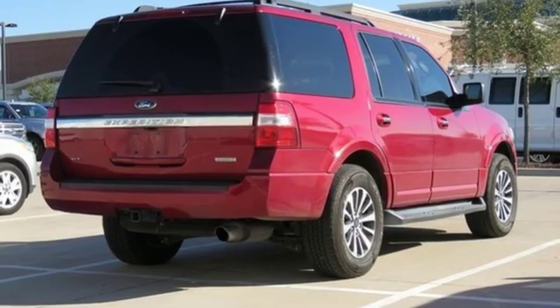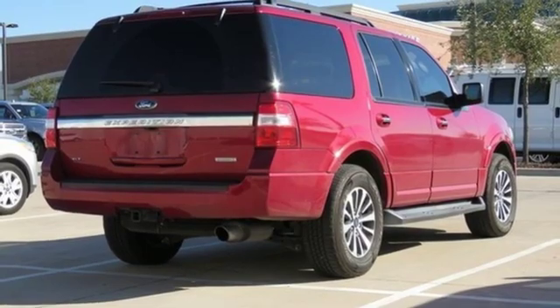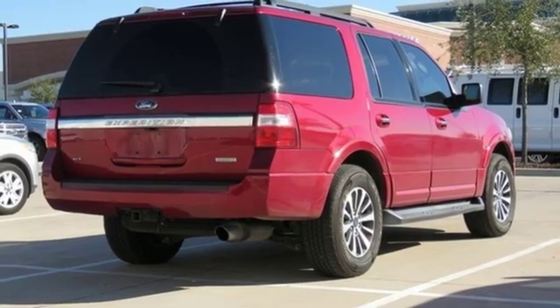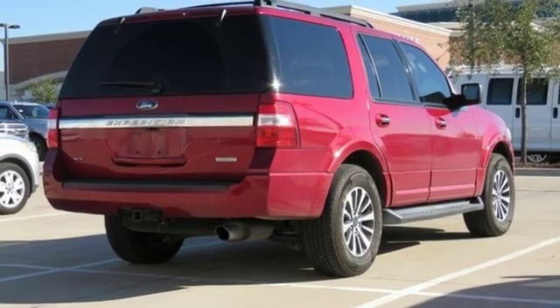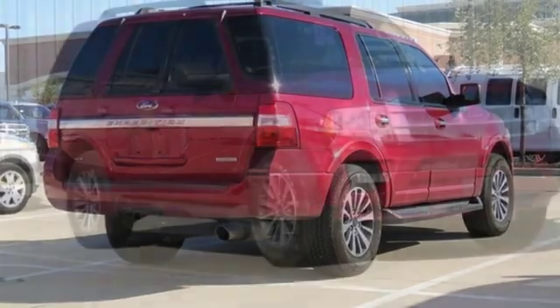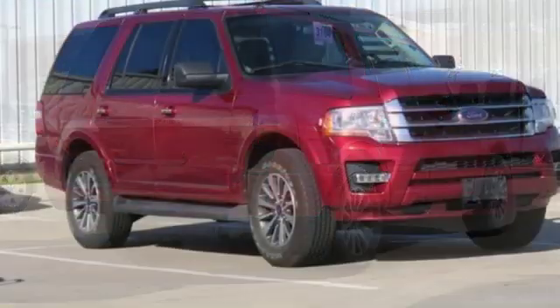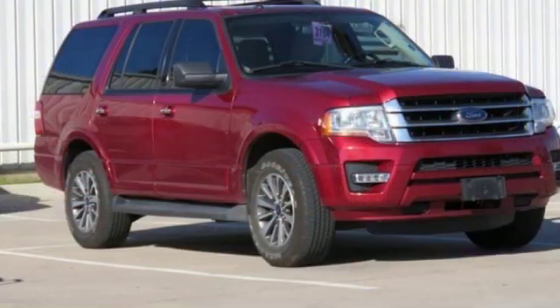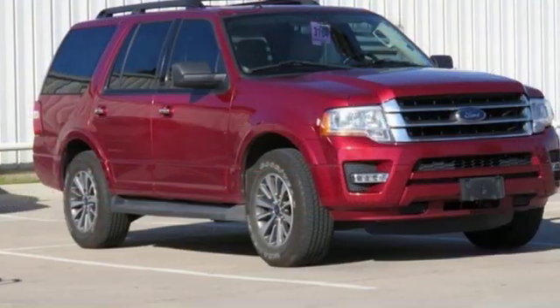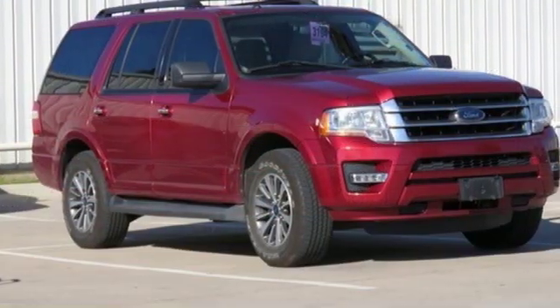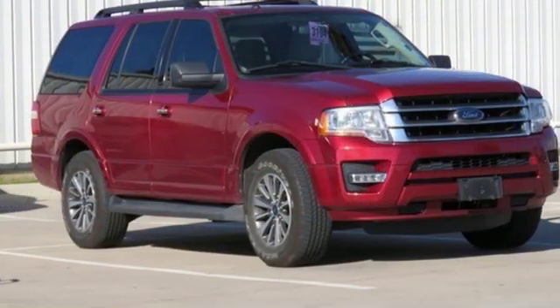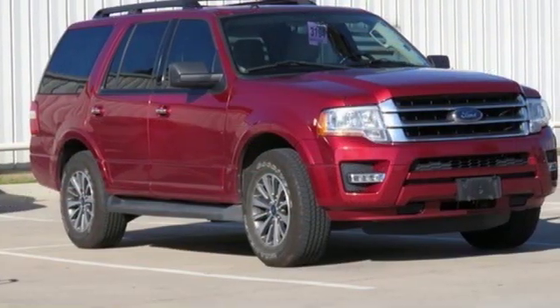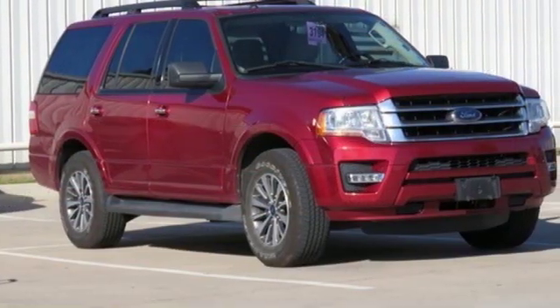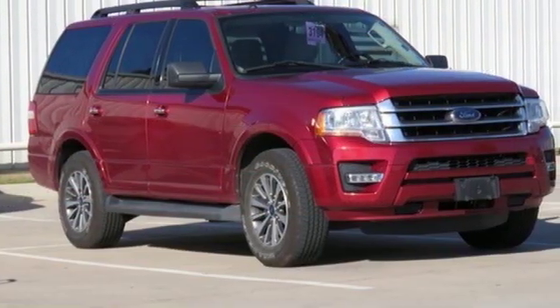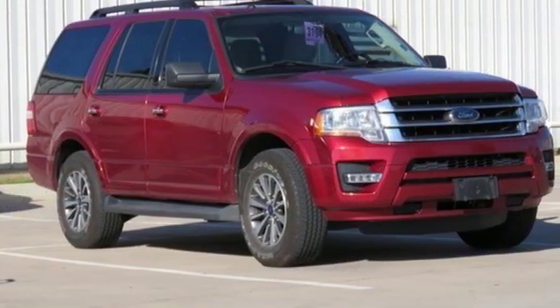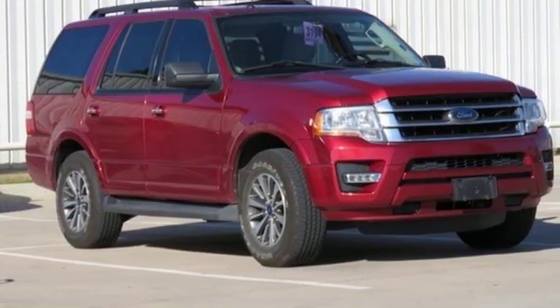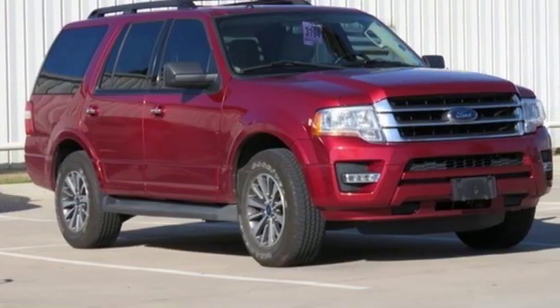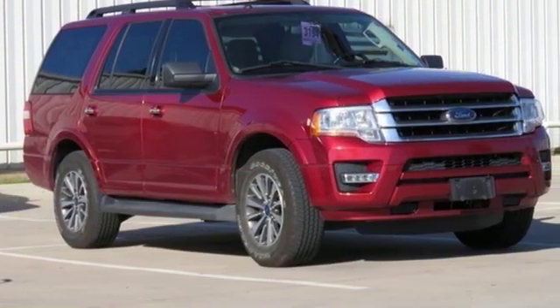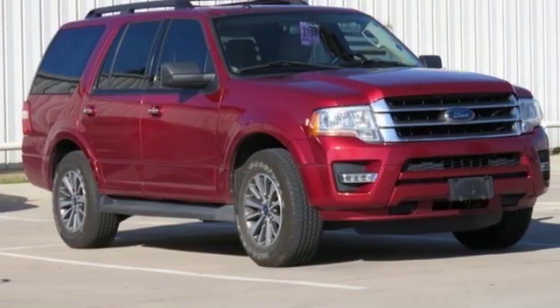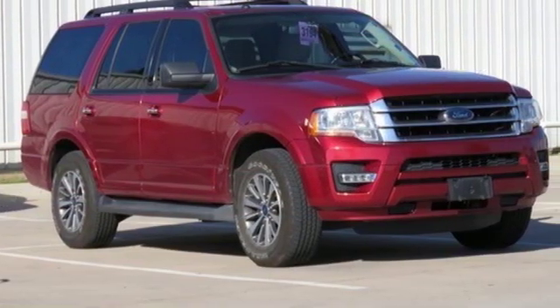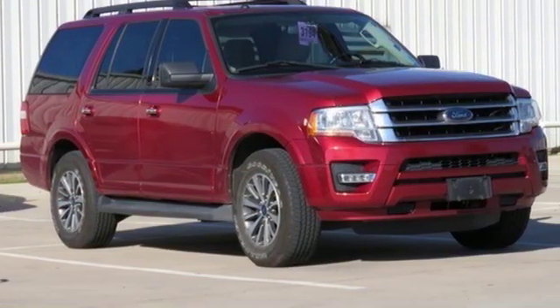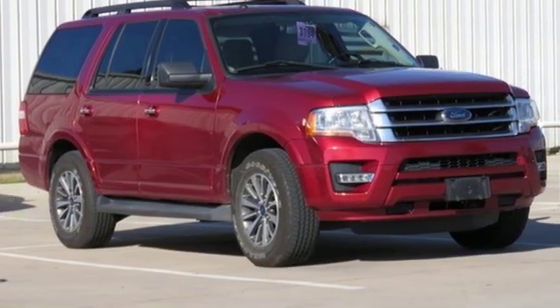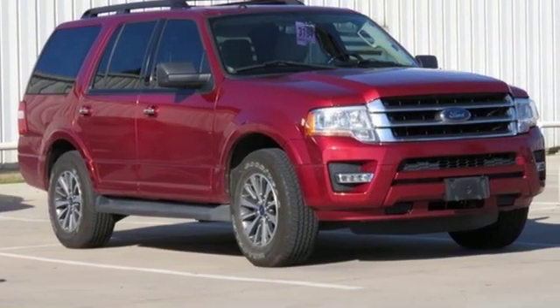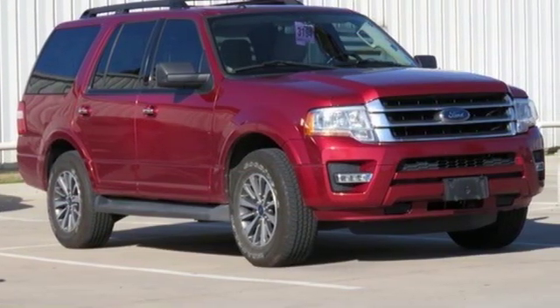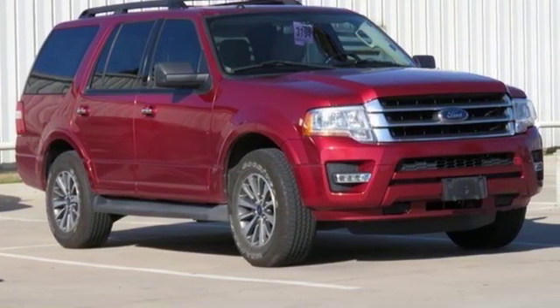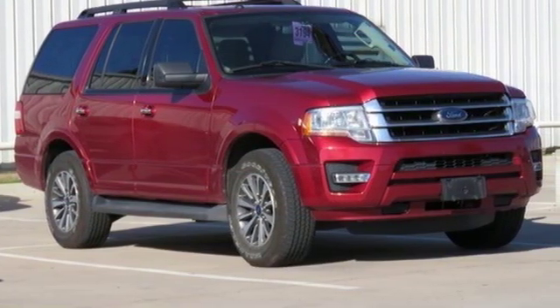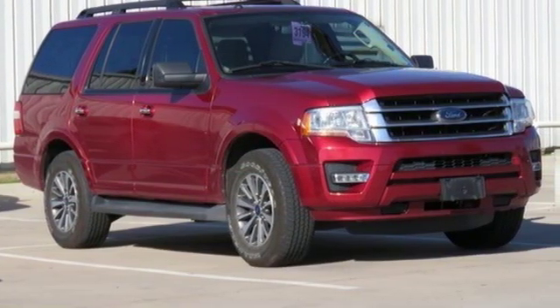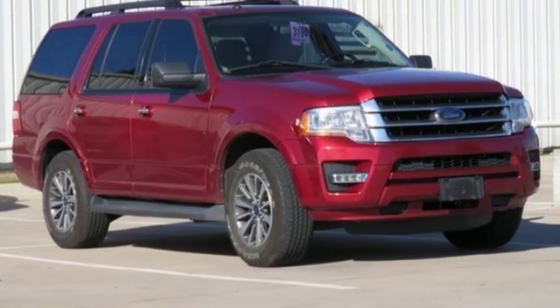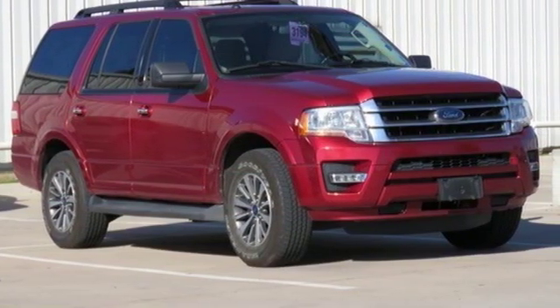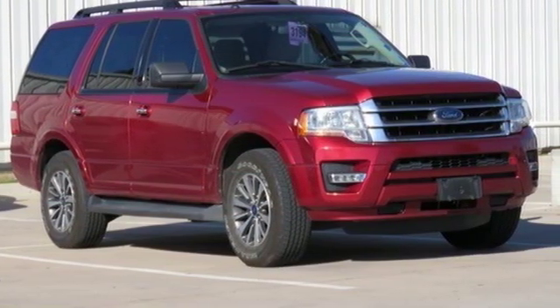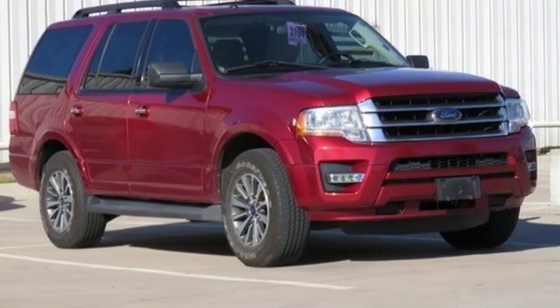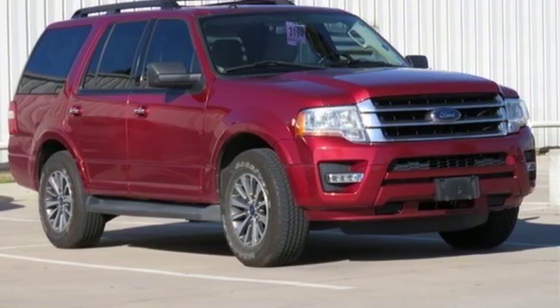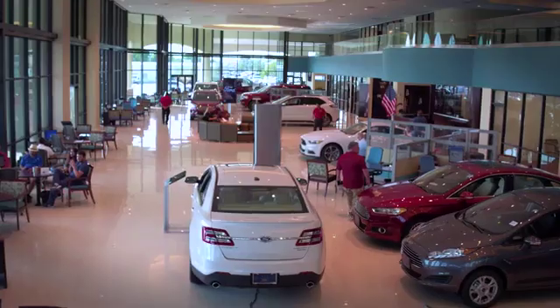Ford is America's best selling vehicle brand. Experience it for yourself today.